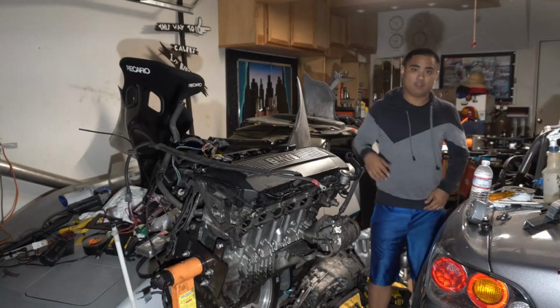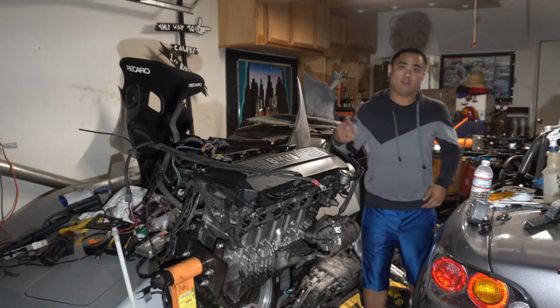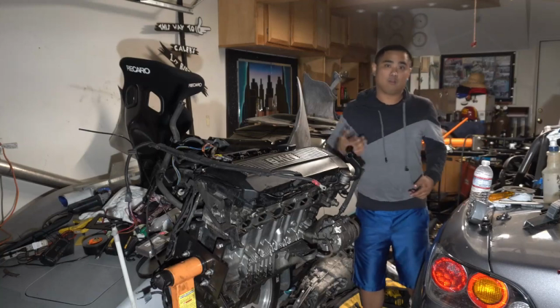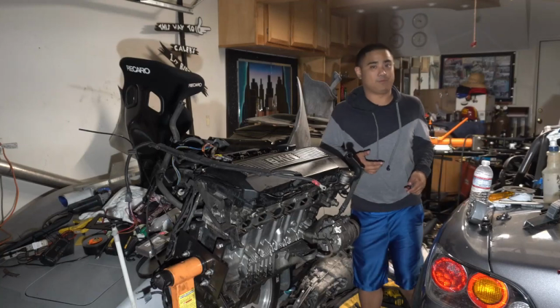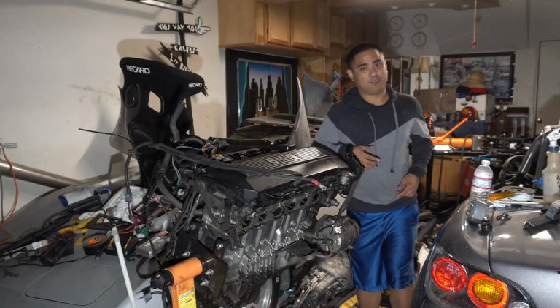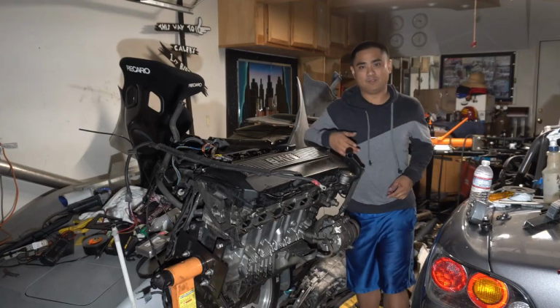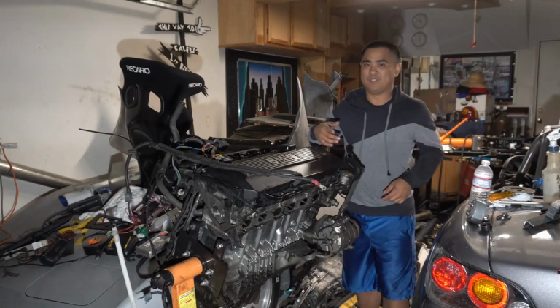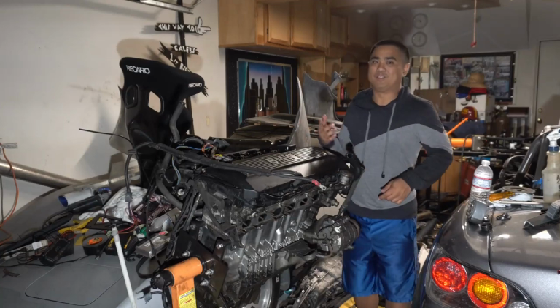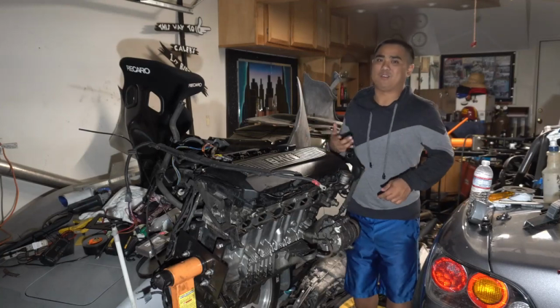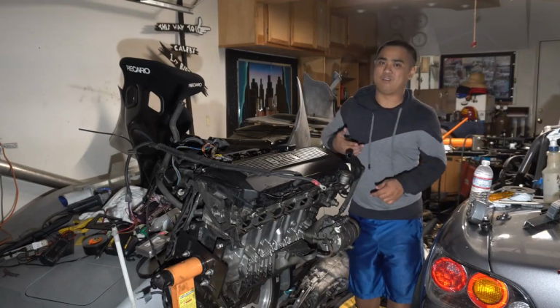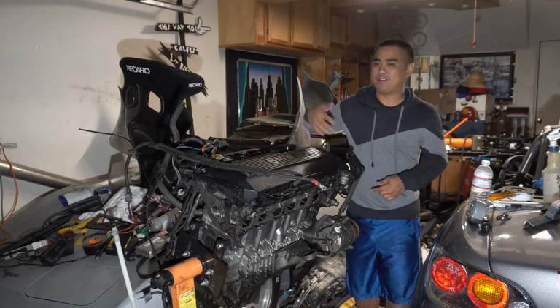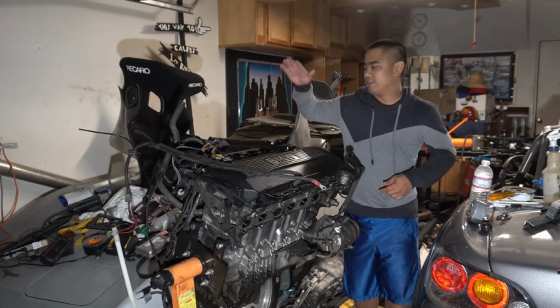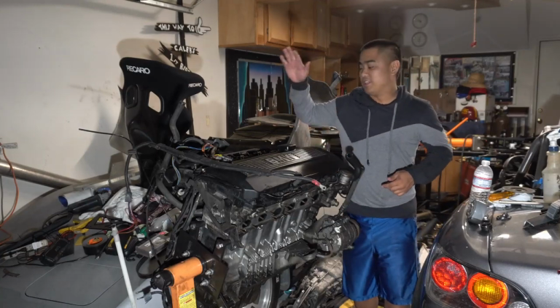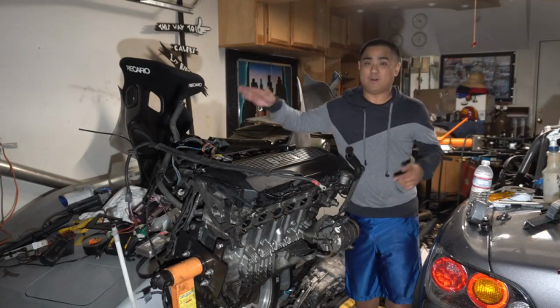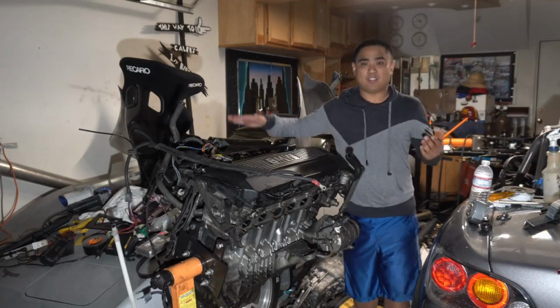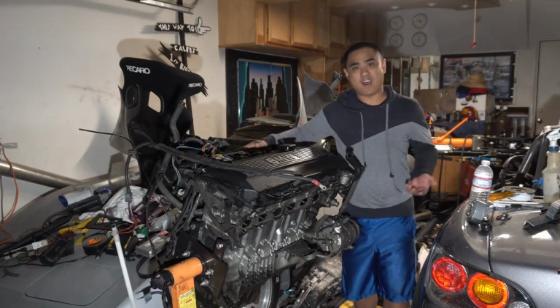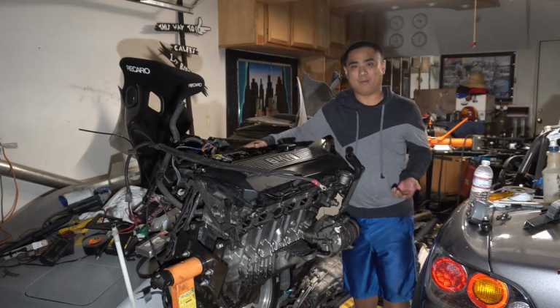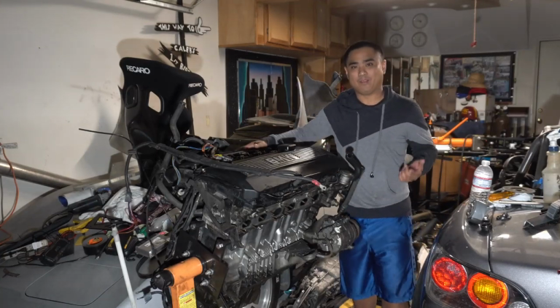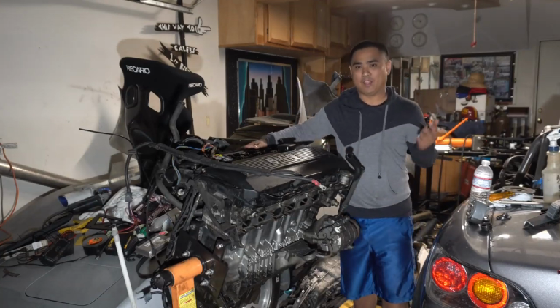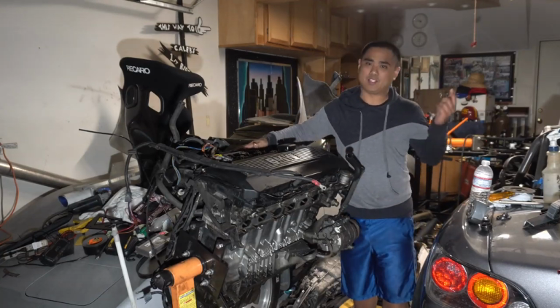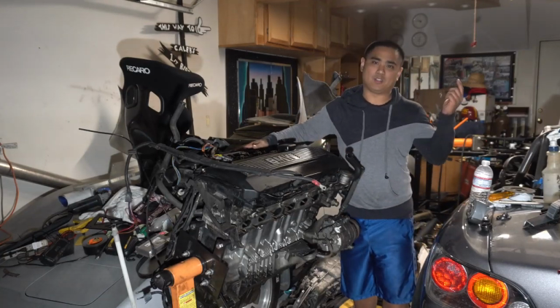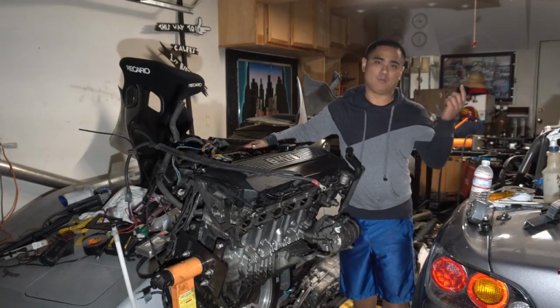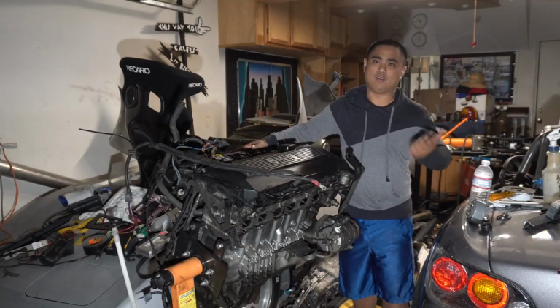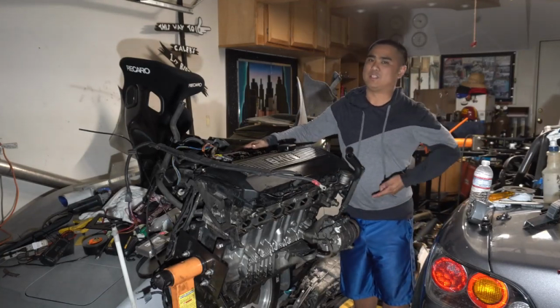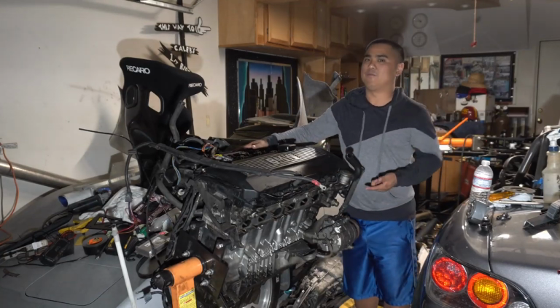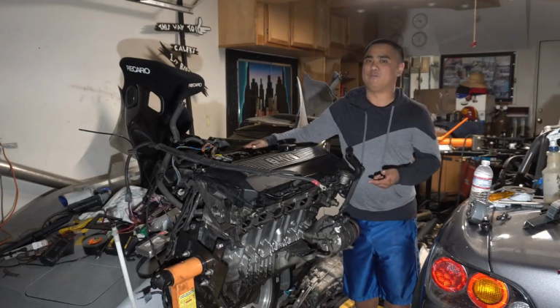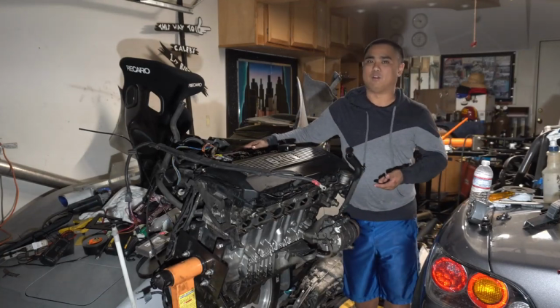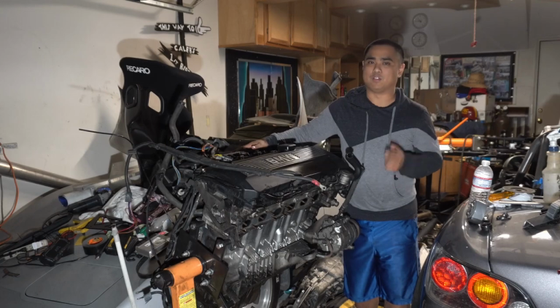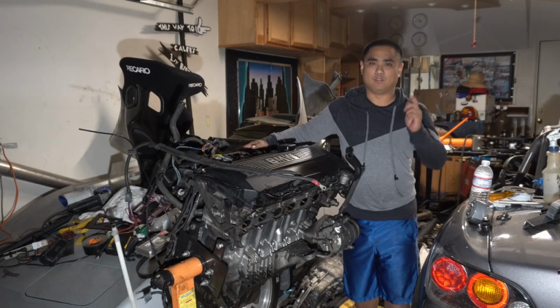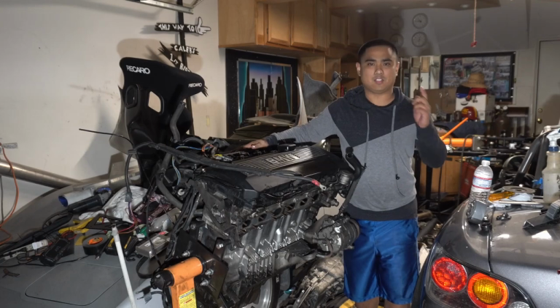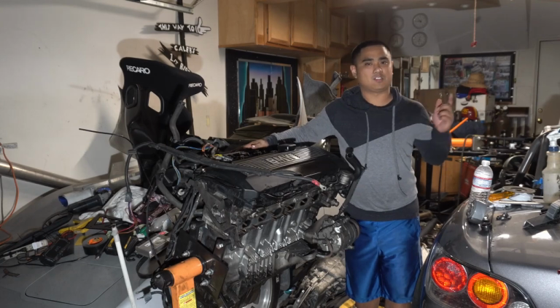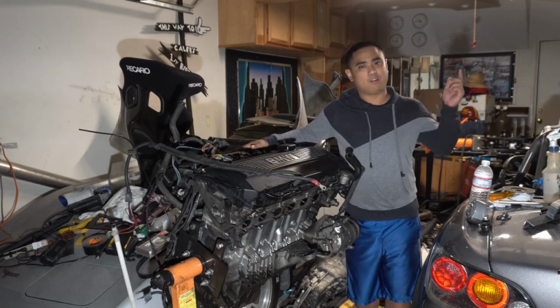What is up YouTube, Nusikara here. It's about time that we slap a turbo on this M54, so let's get started.